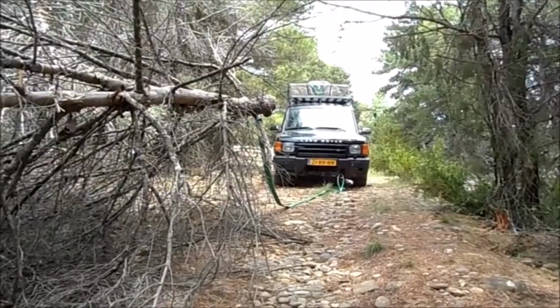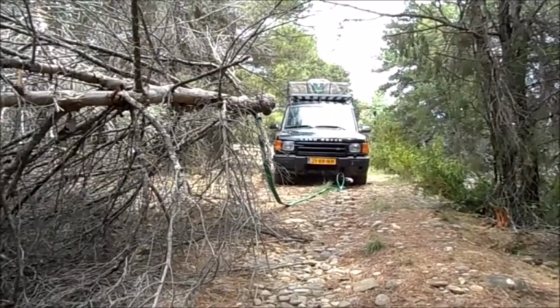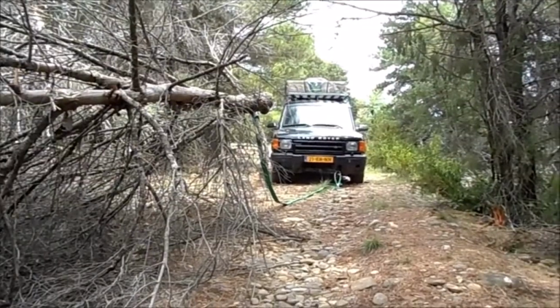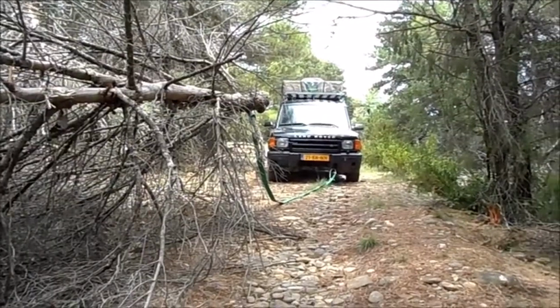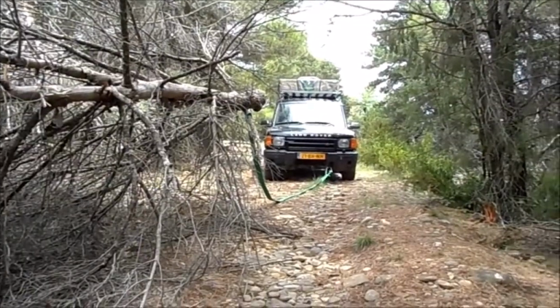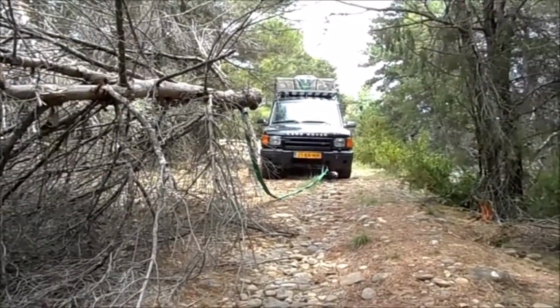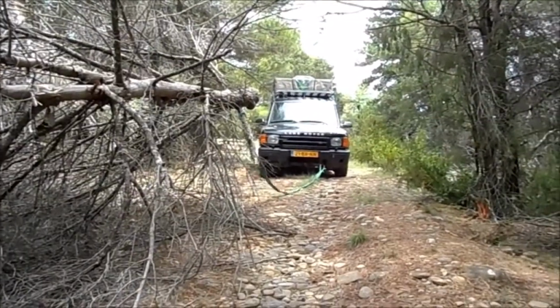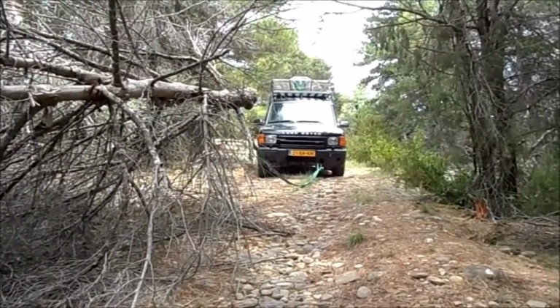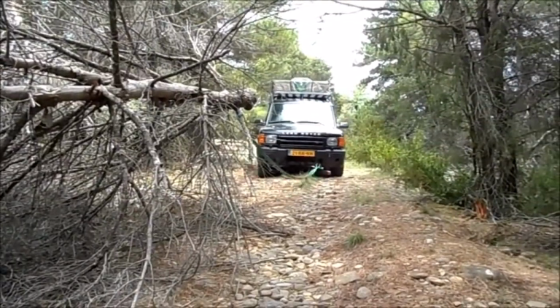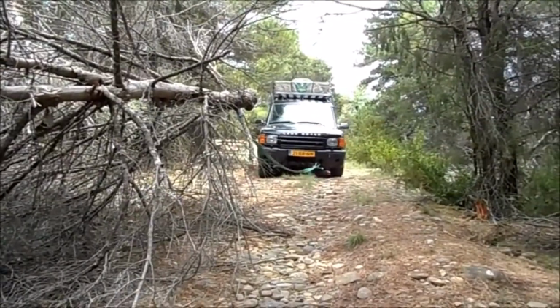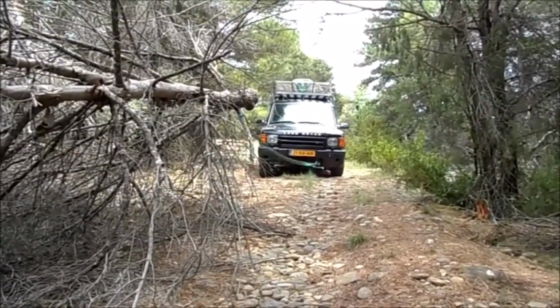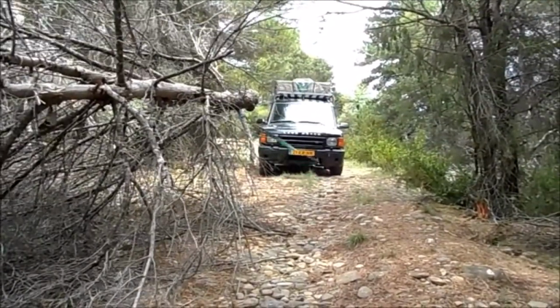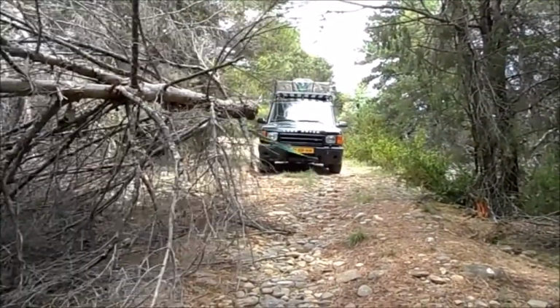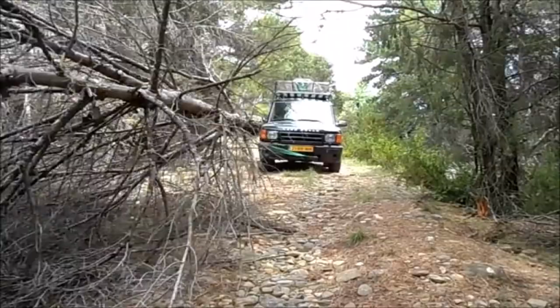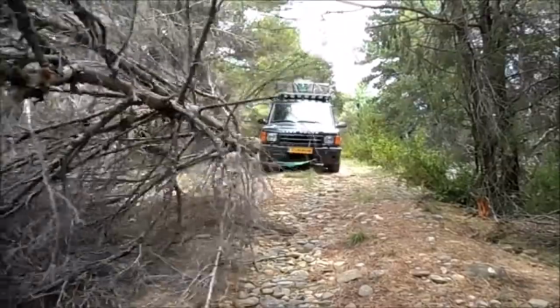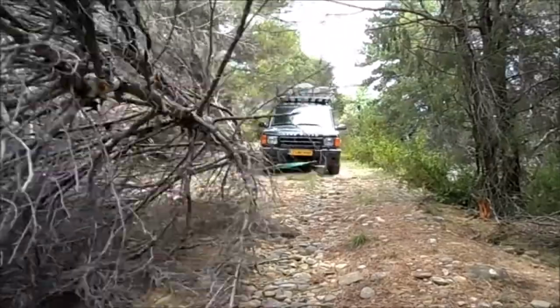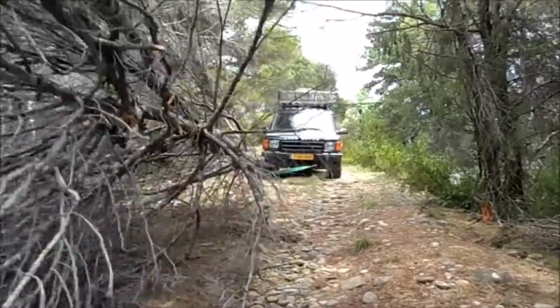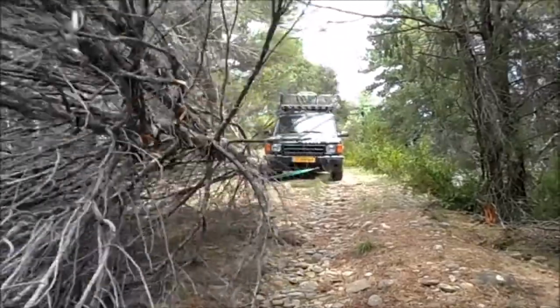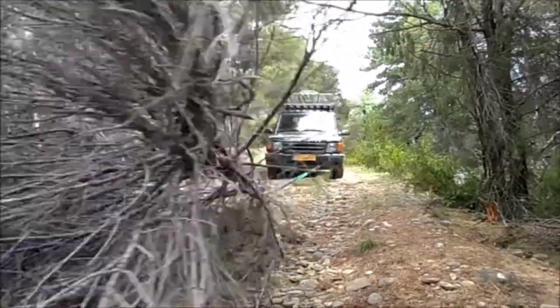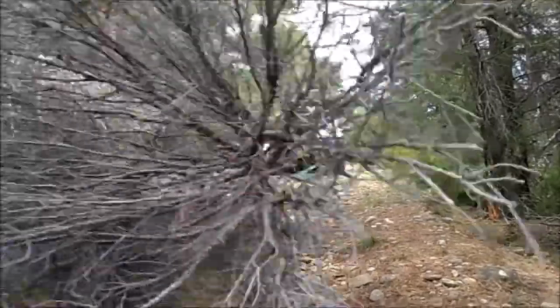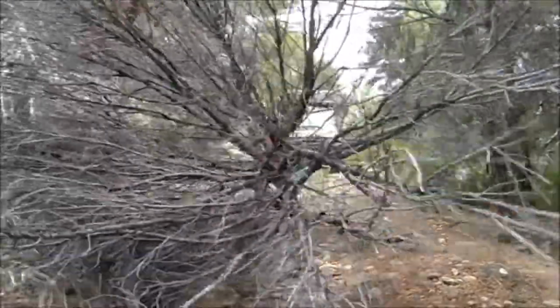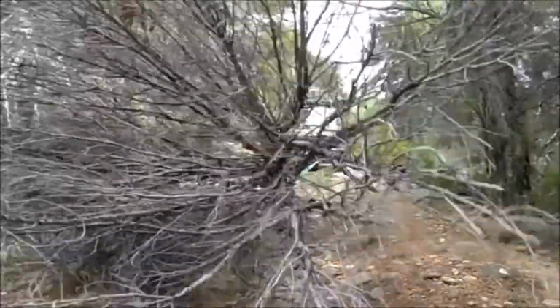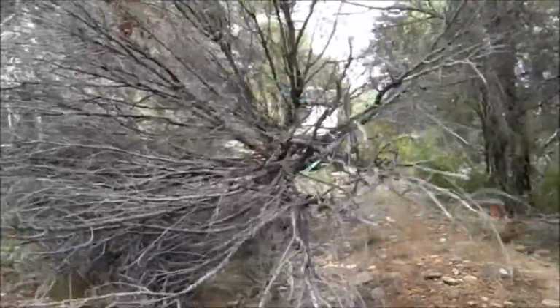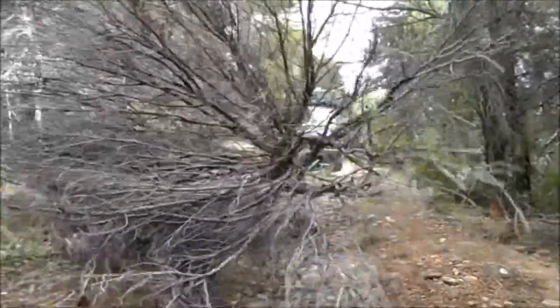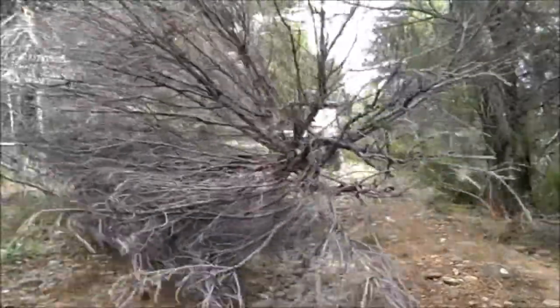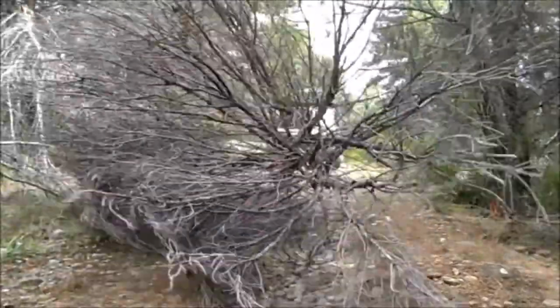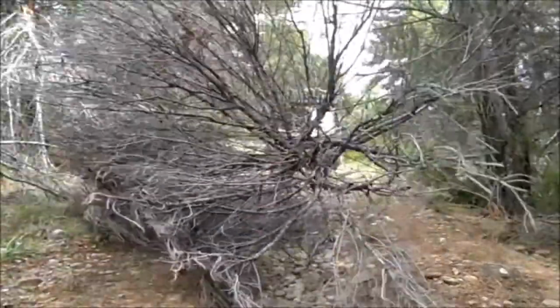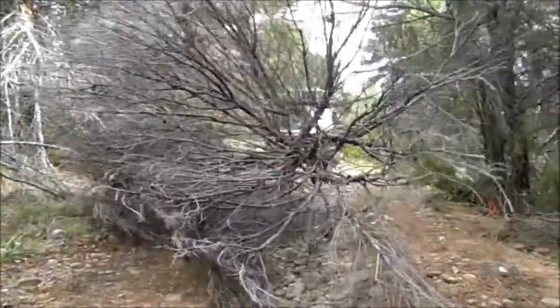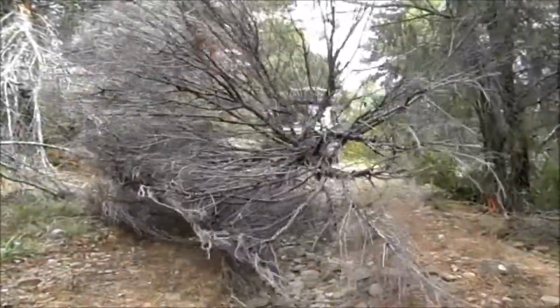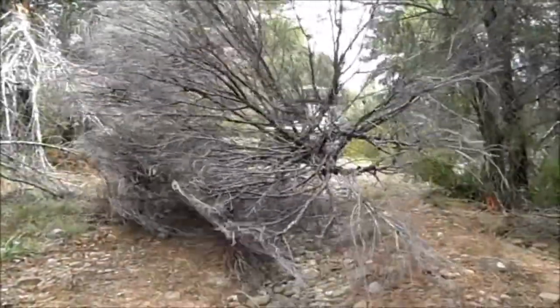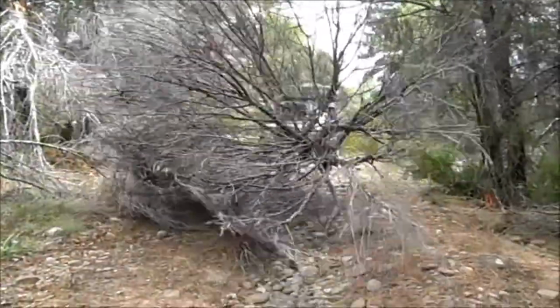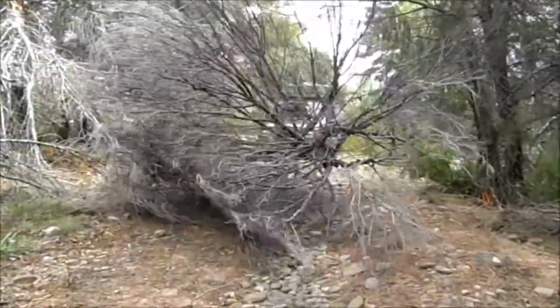Every now and then we had to clear out the road. Yeah, this is one example of it.